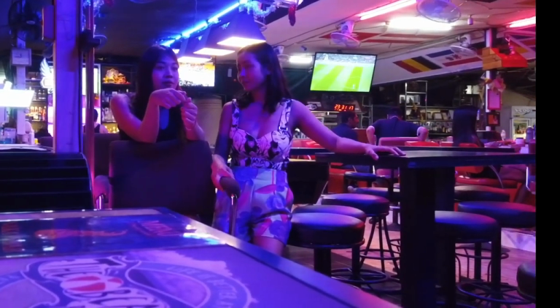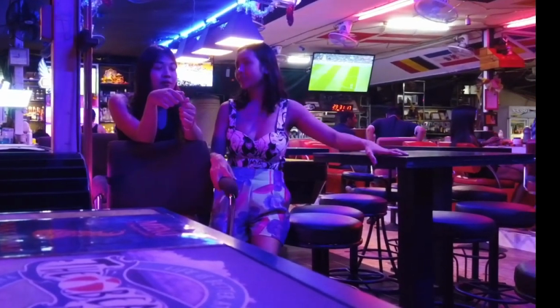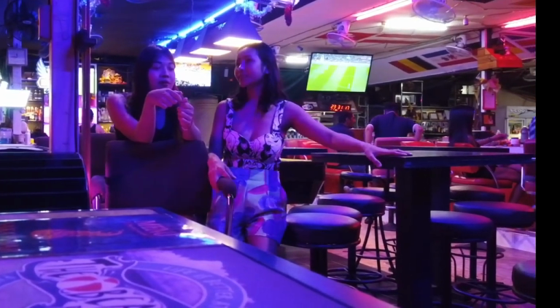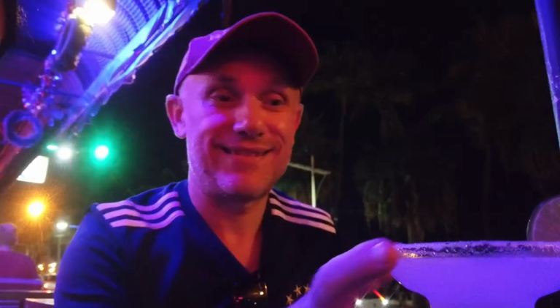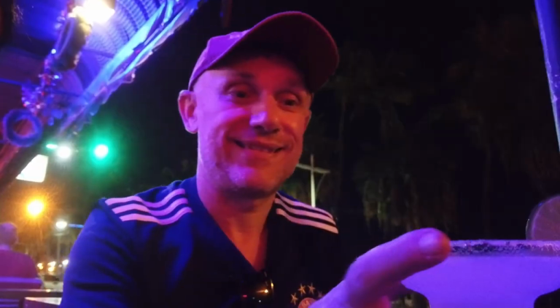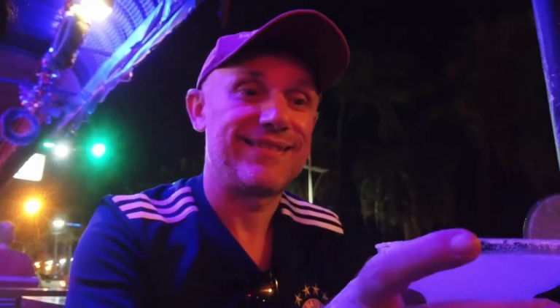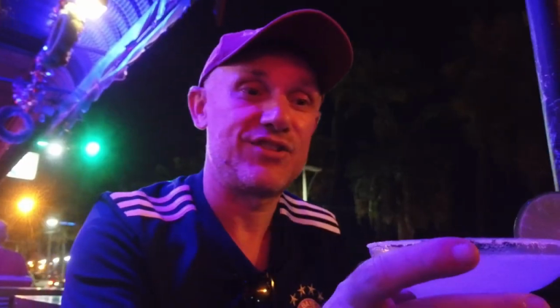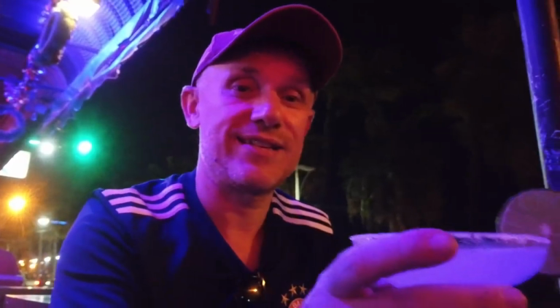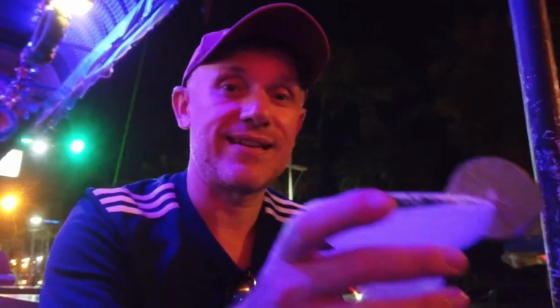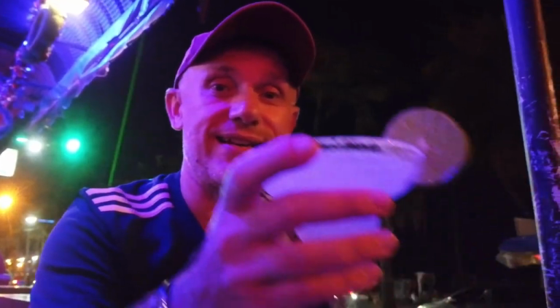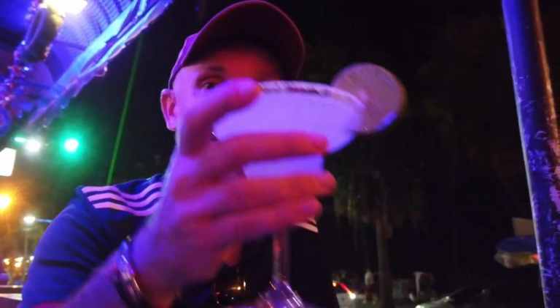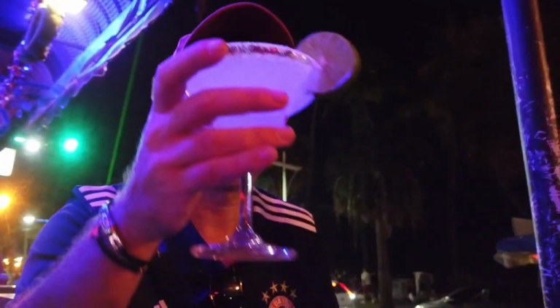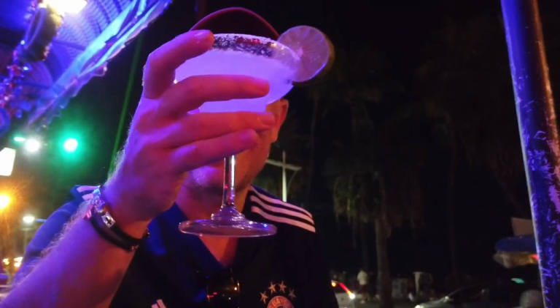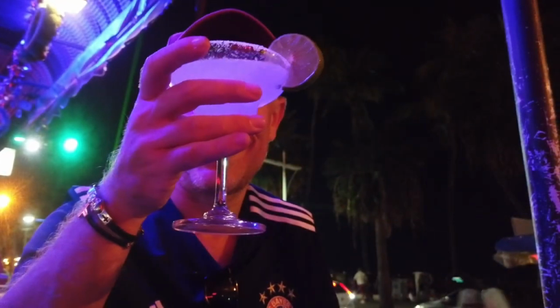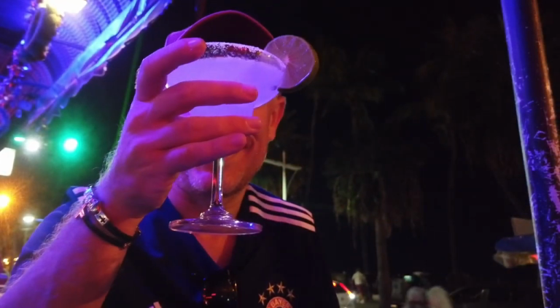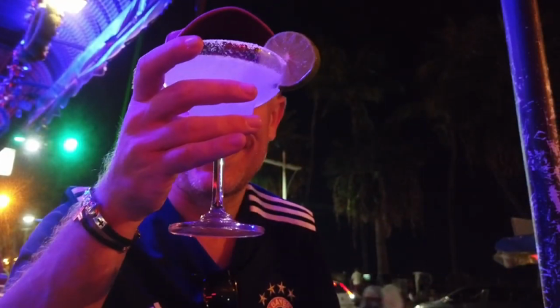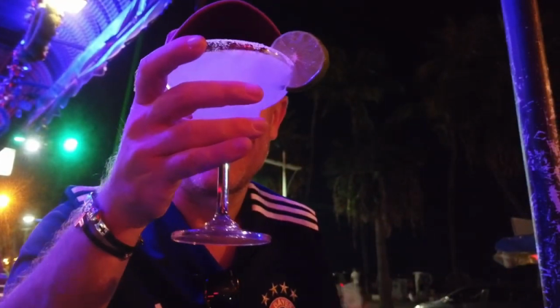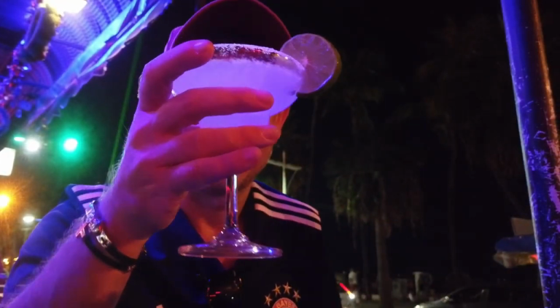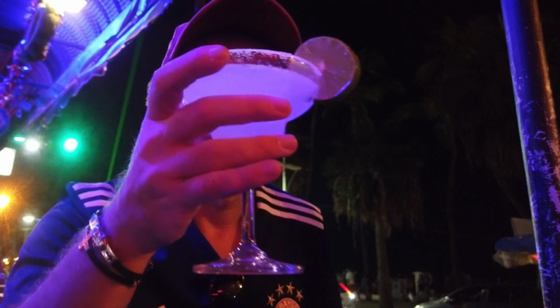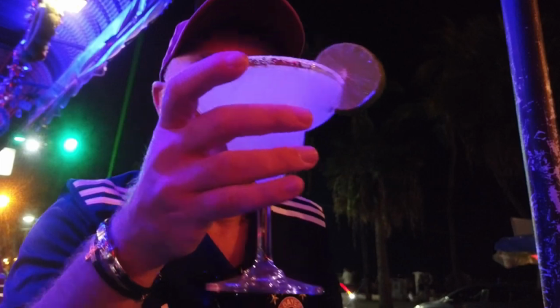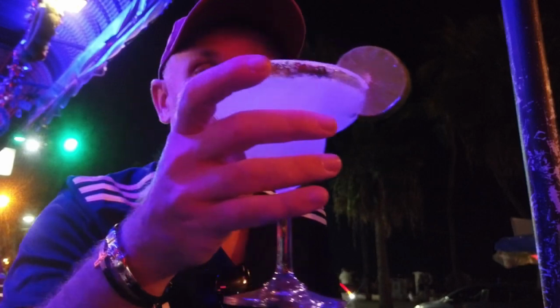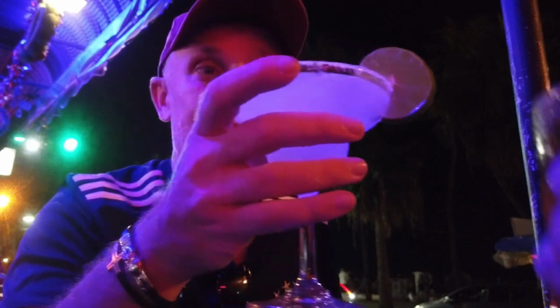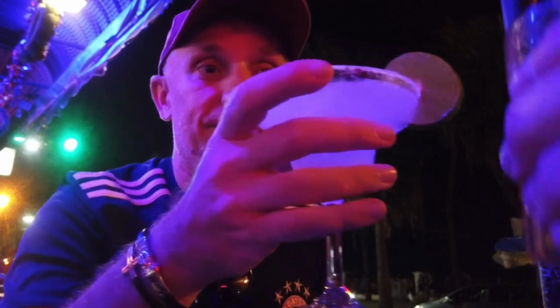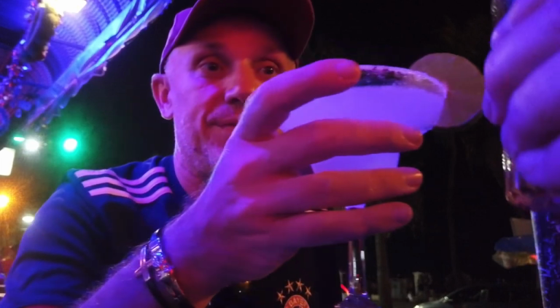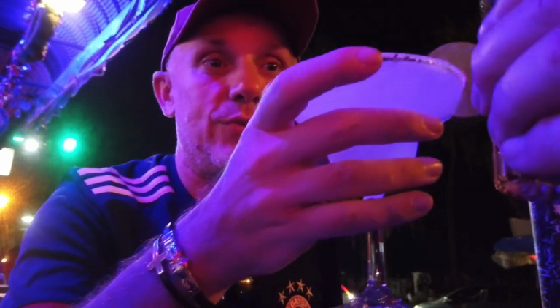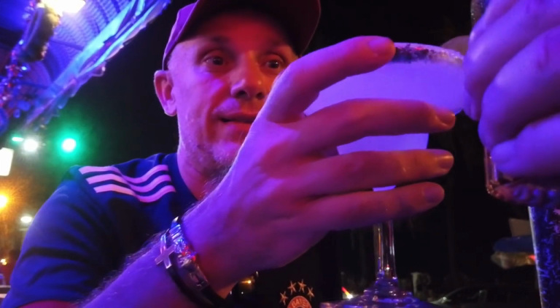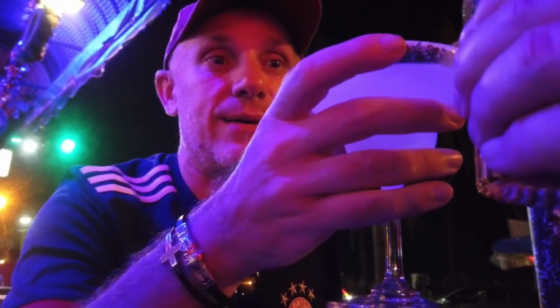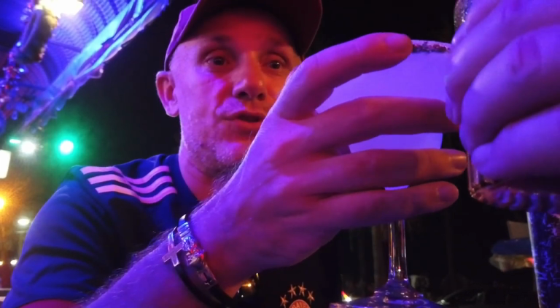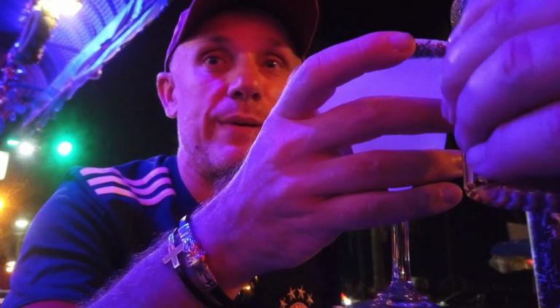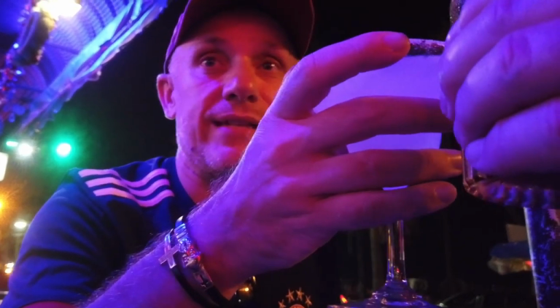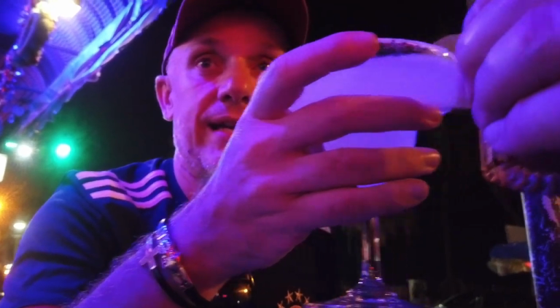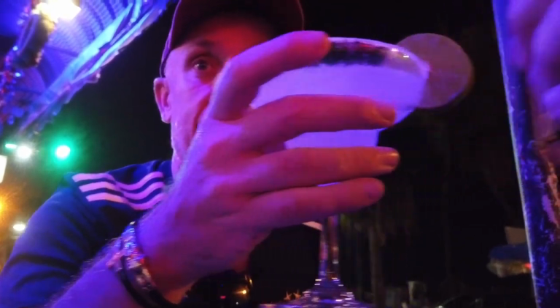Cheers guys, cheers! Welcome to Pattaya!